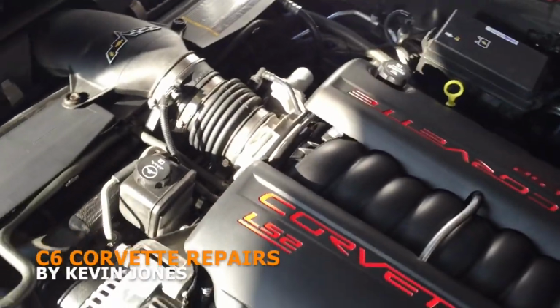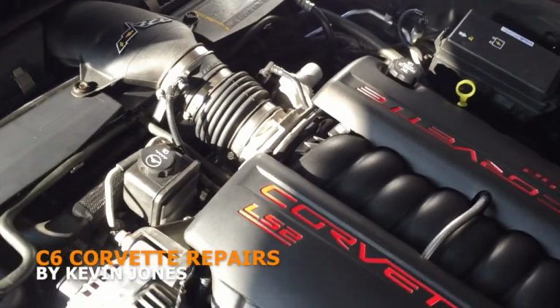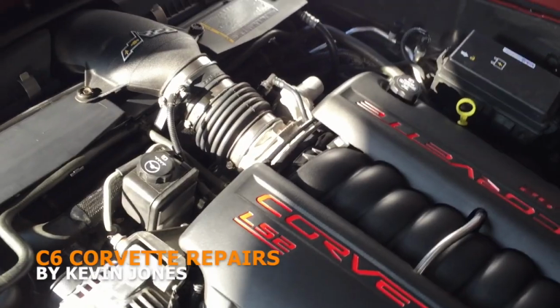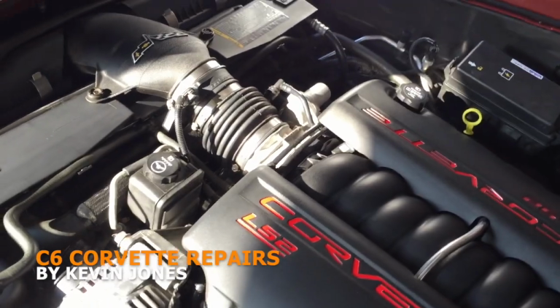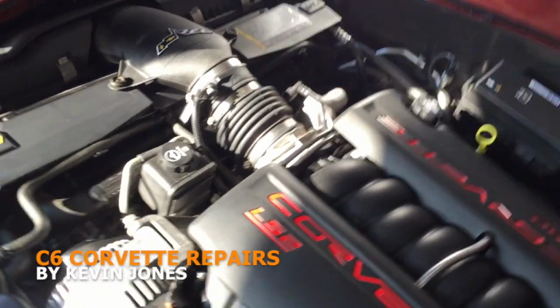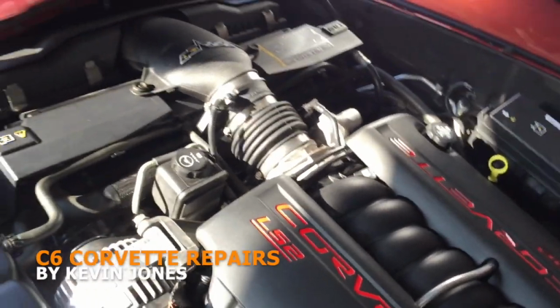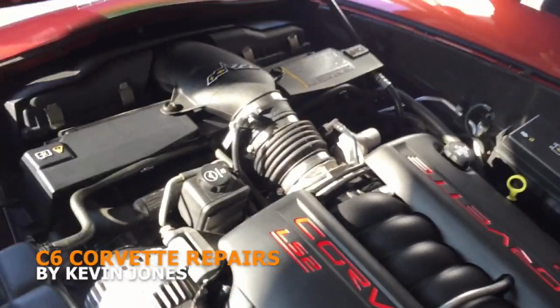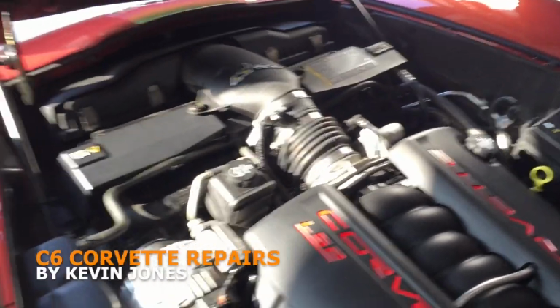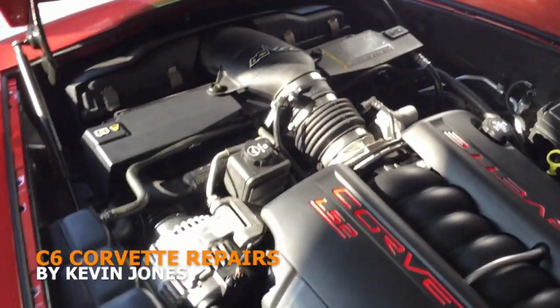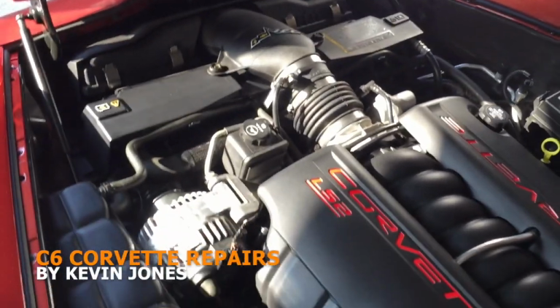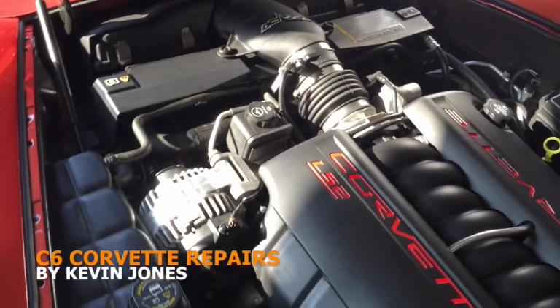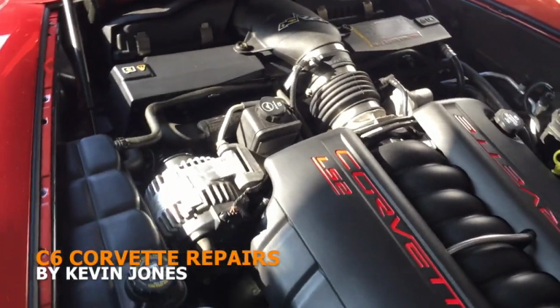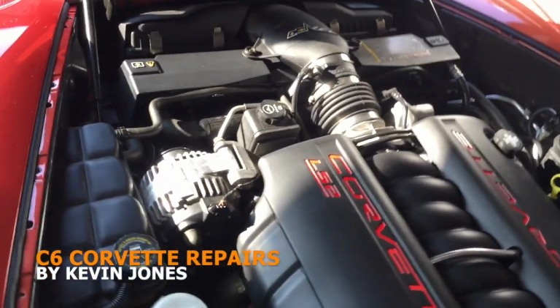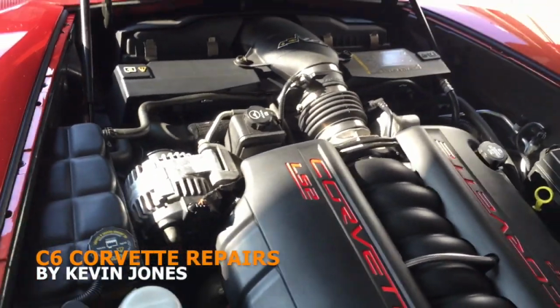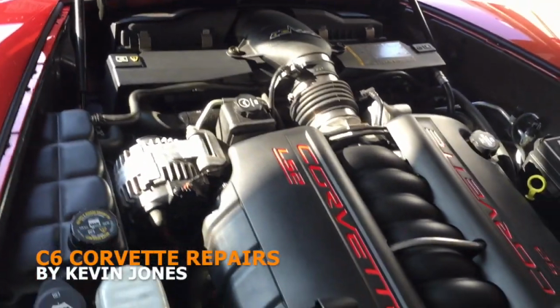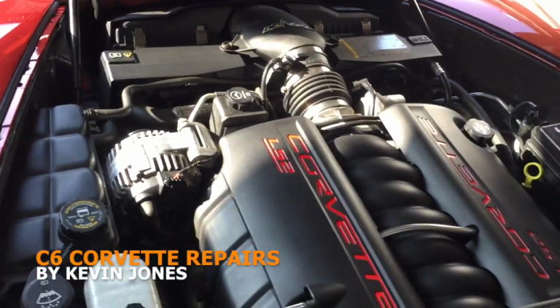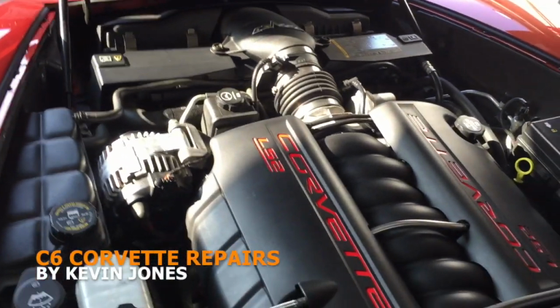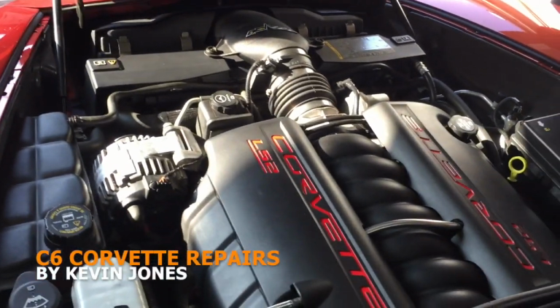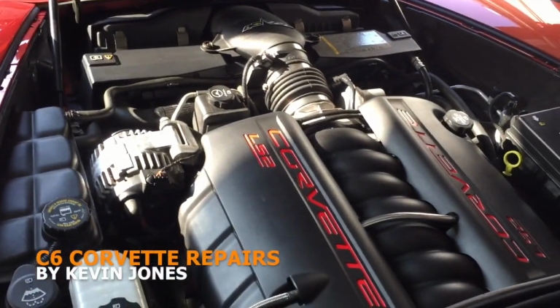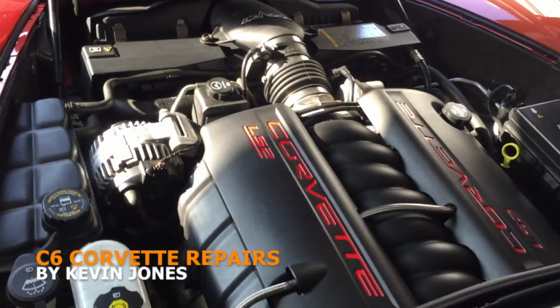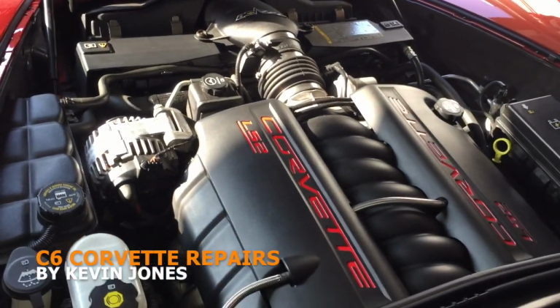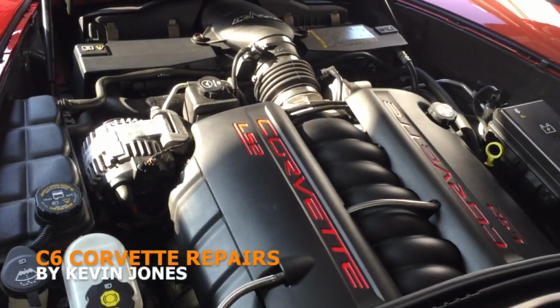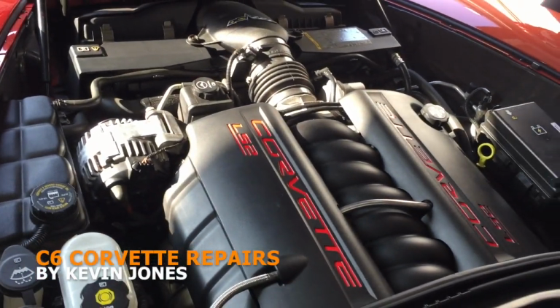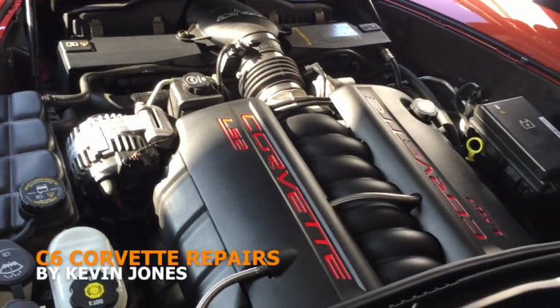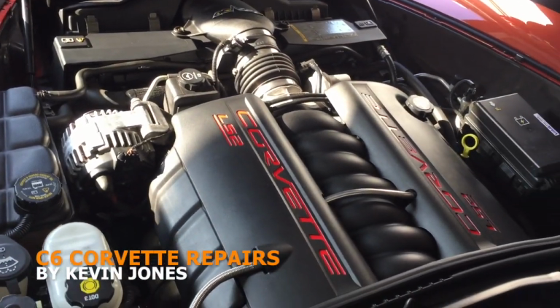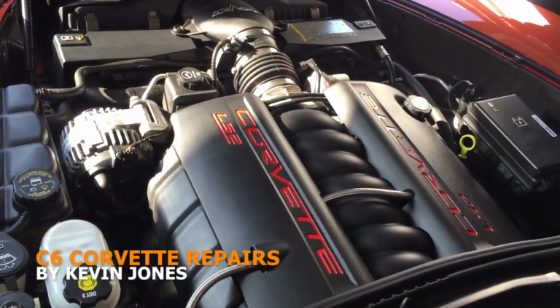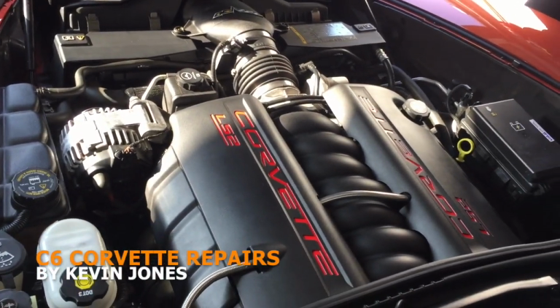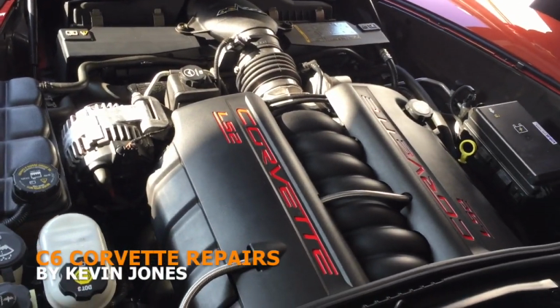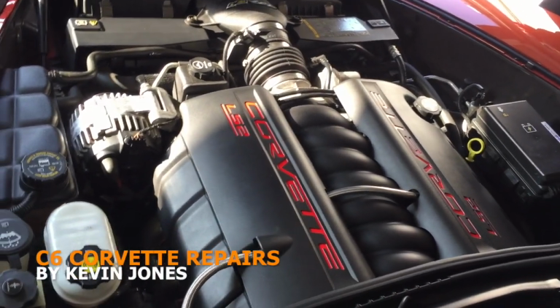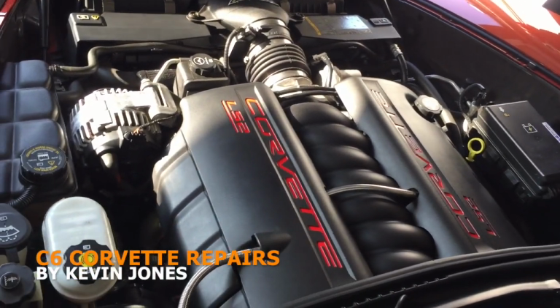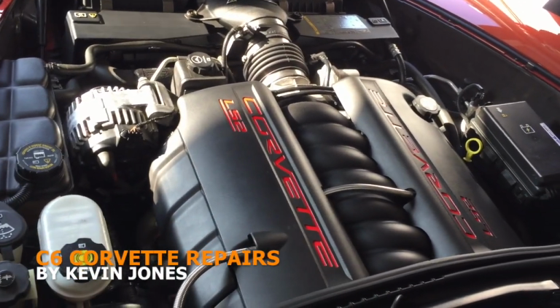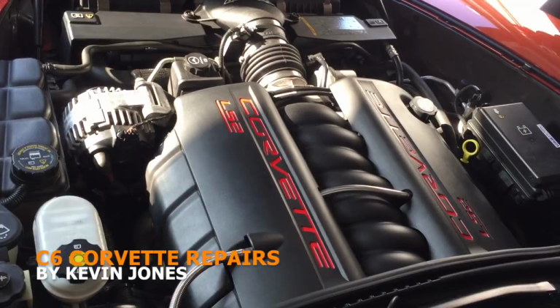So that's basically what's underneath the engine of your C6 Corvette — those are just some of the basic things you need to know about what's under there. Hope that helped you out, take care.